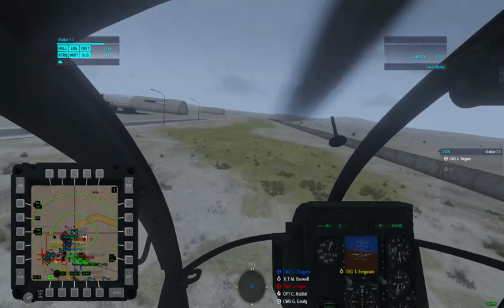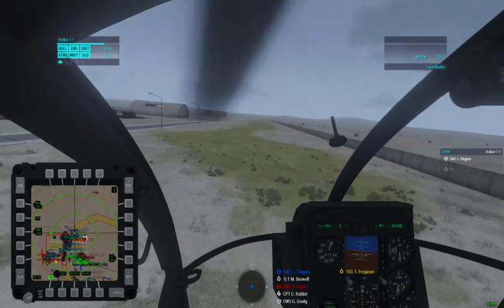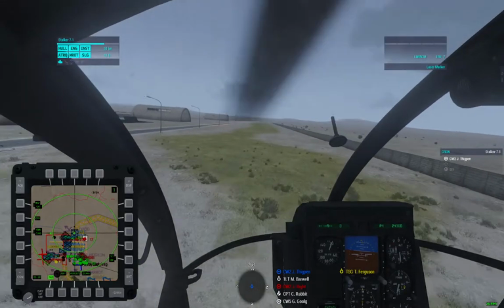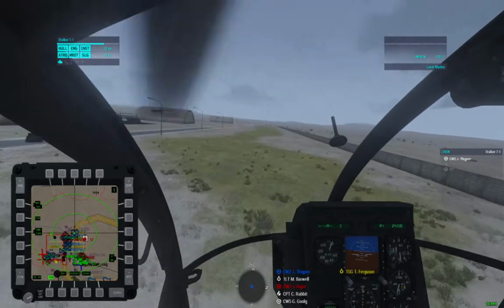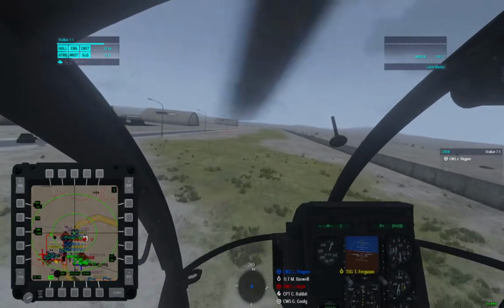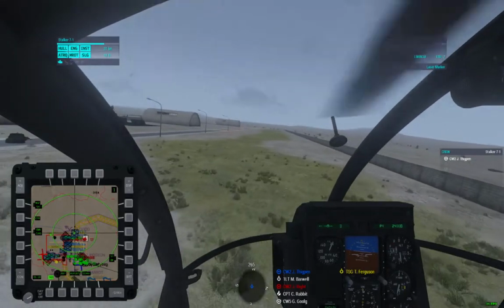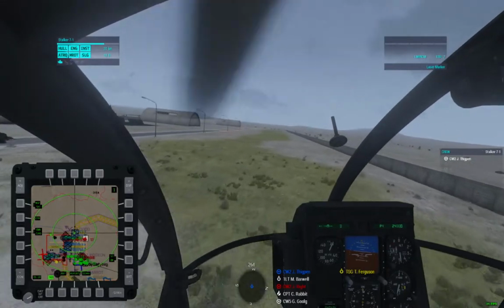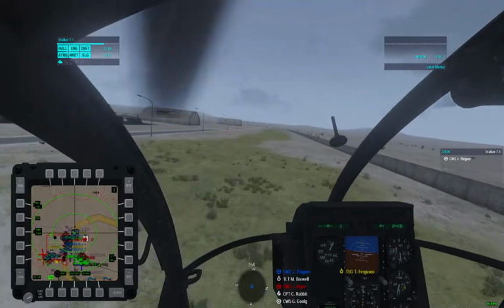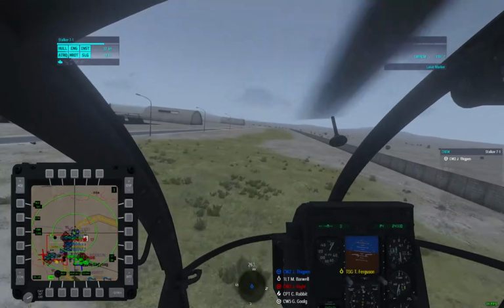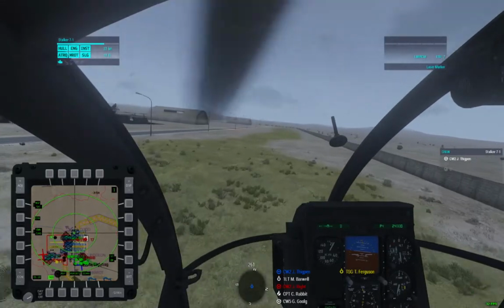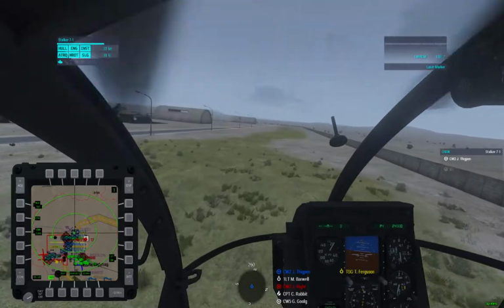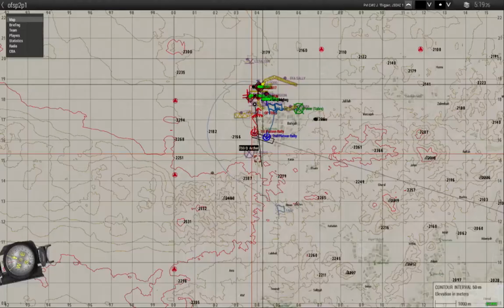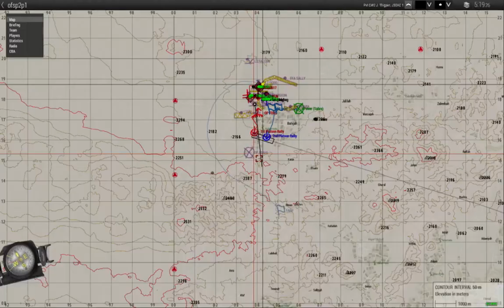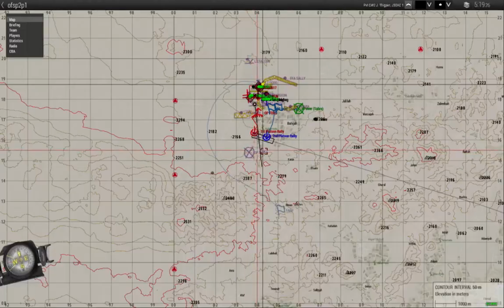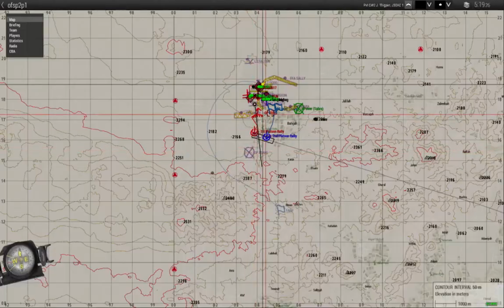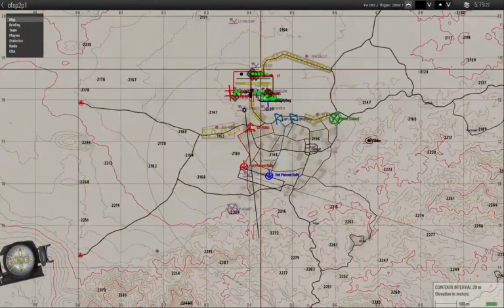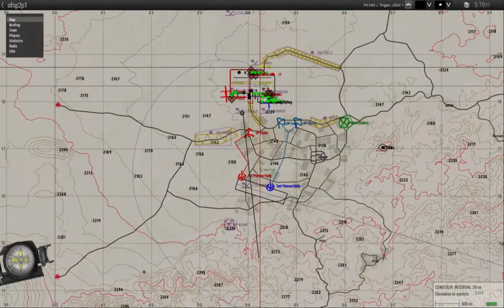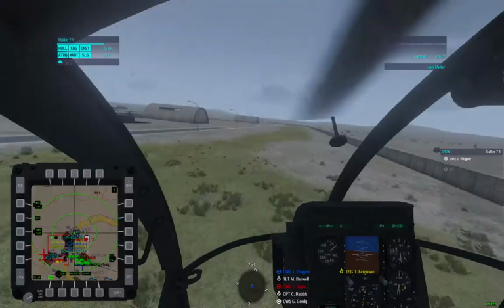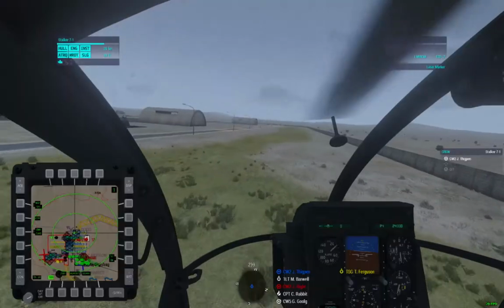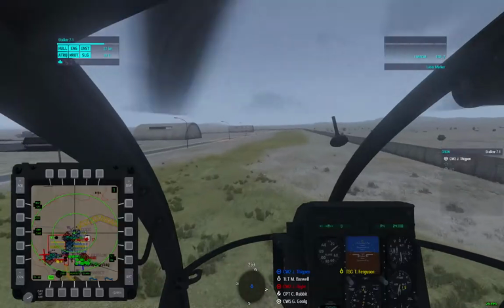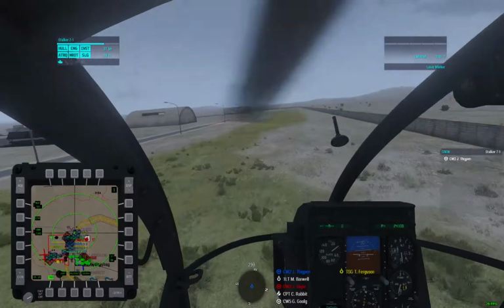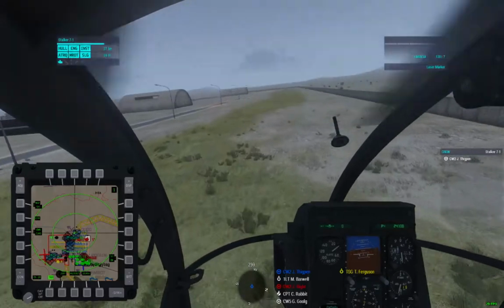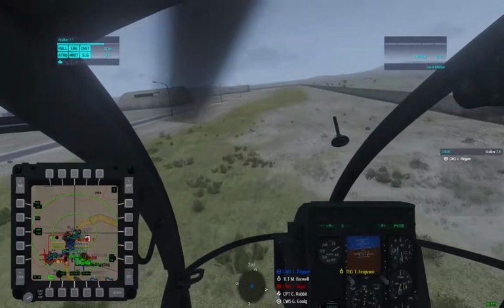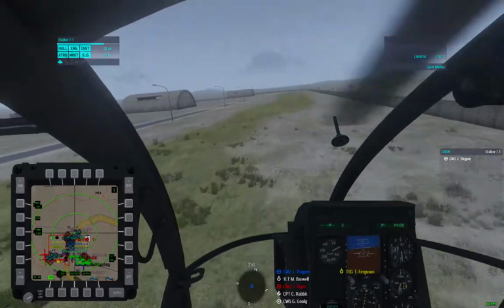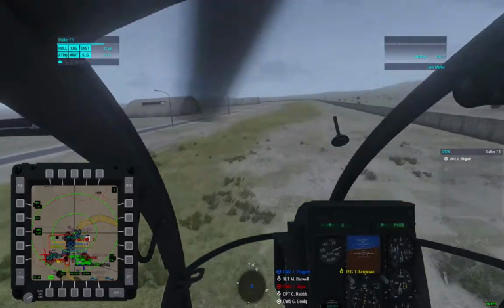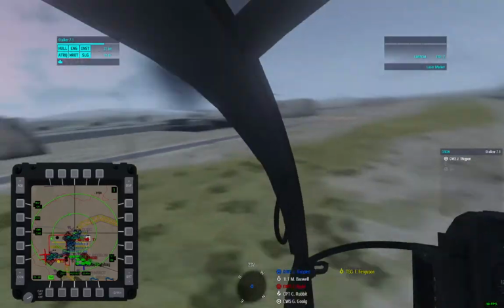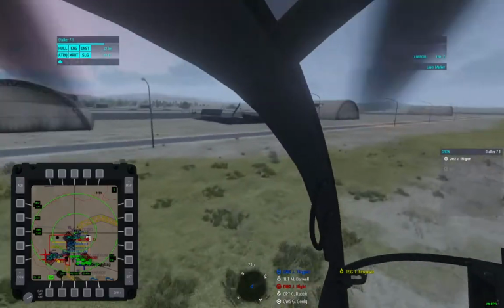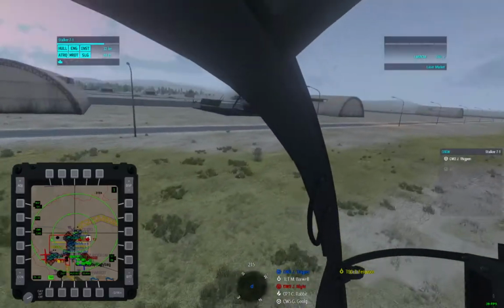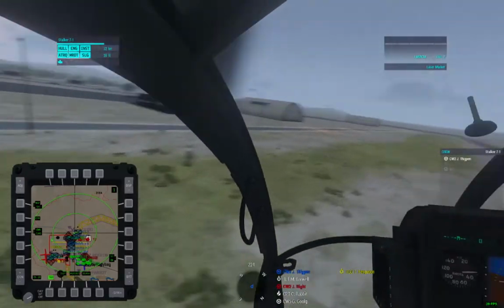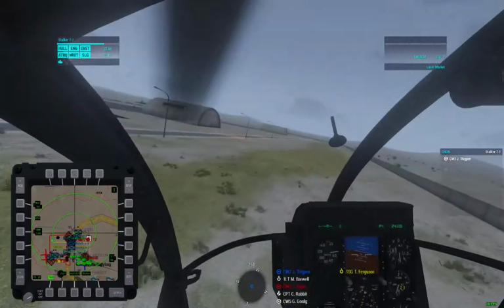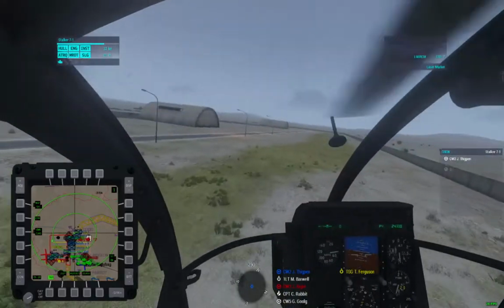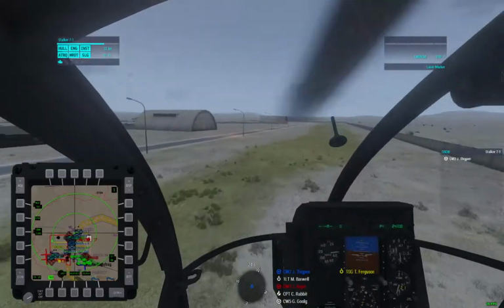Copy, I'm tracking, I'm moving that way. Smoke will be purple on the deck. Okay, Star 7-1, your controller is Phoenix — he's over there right now.